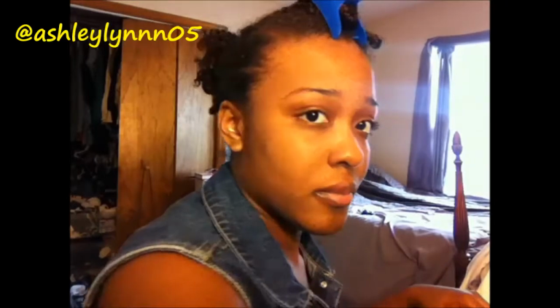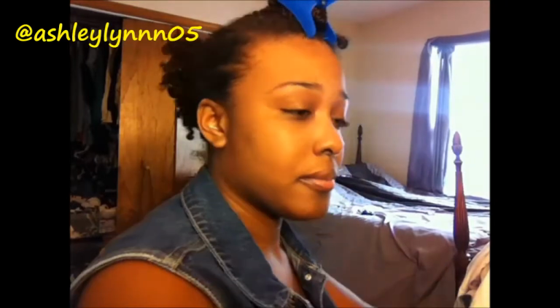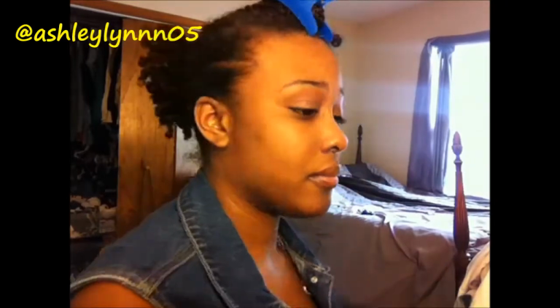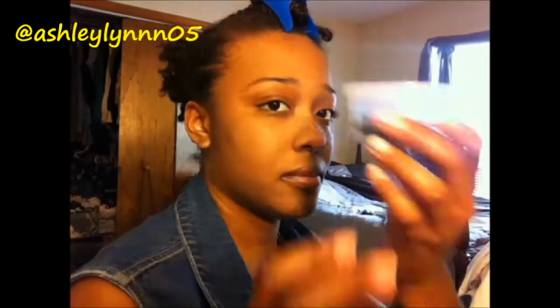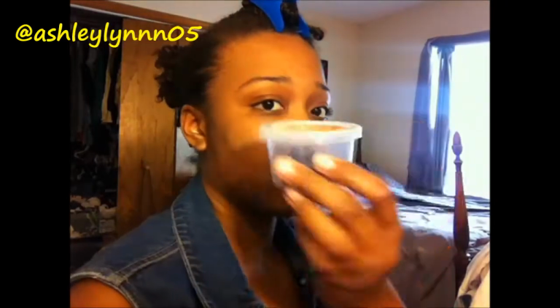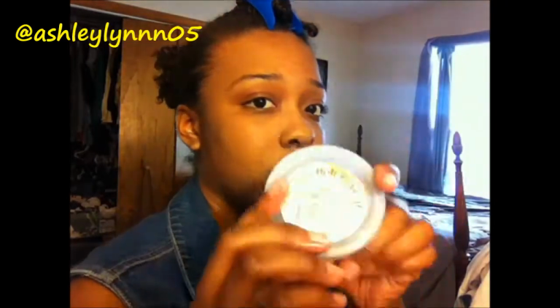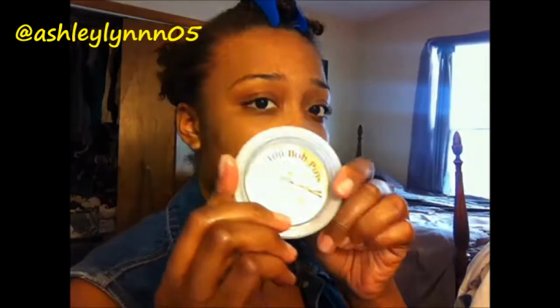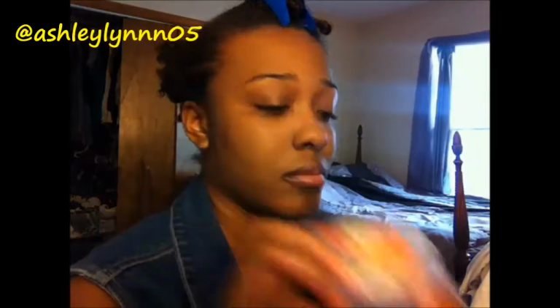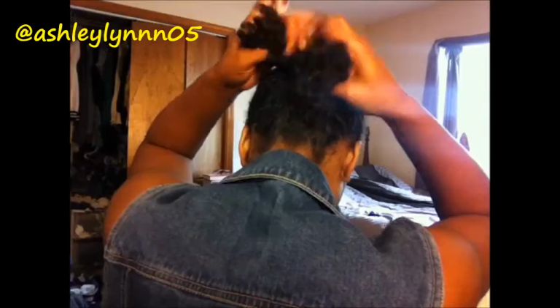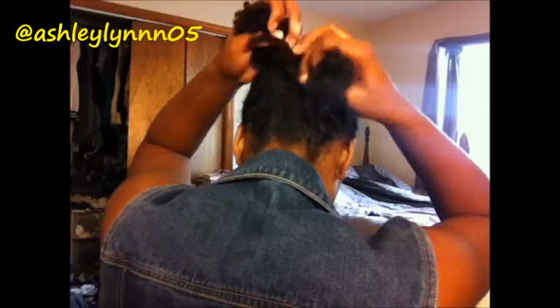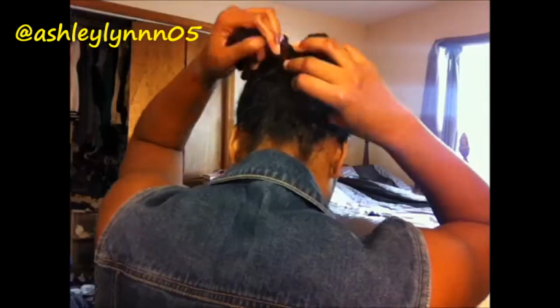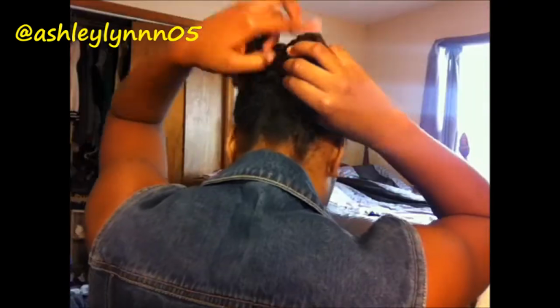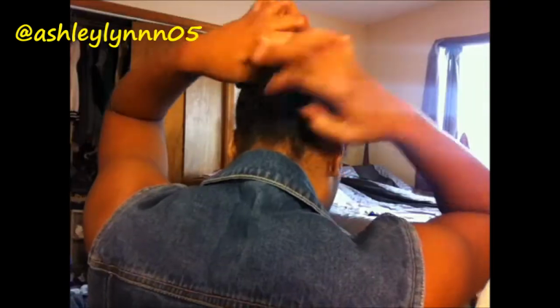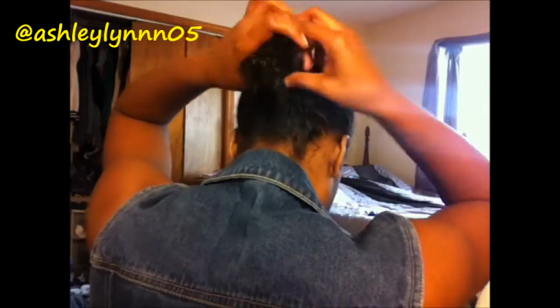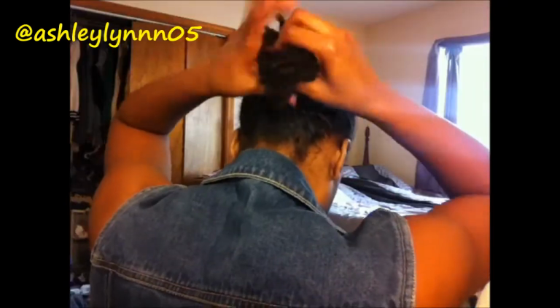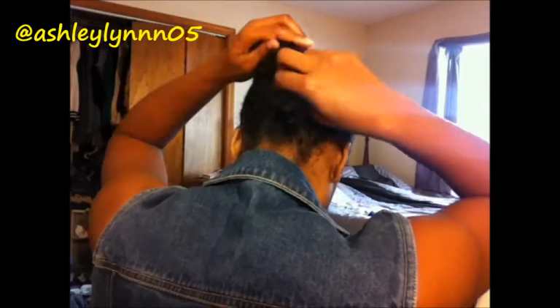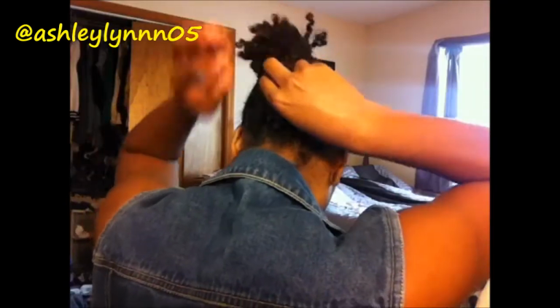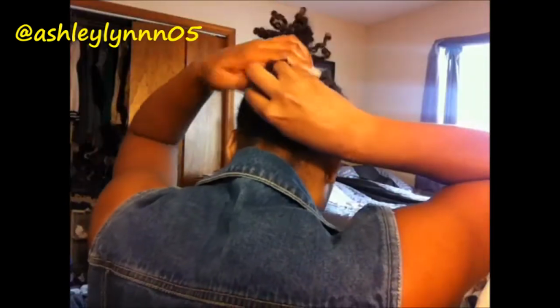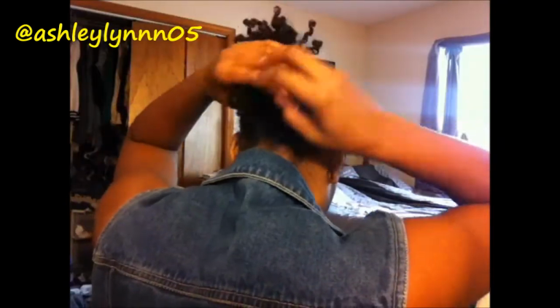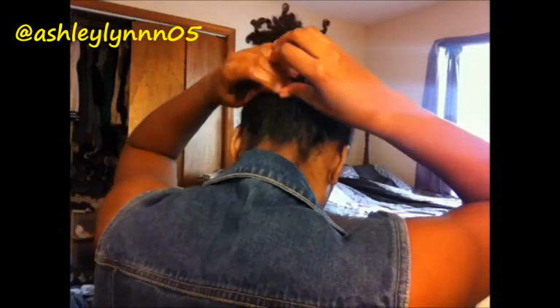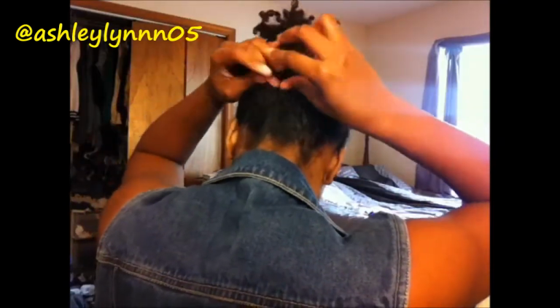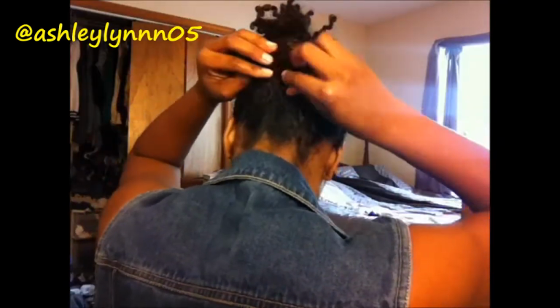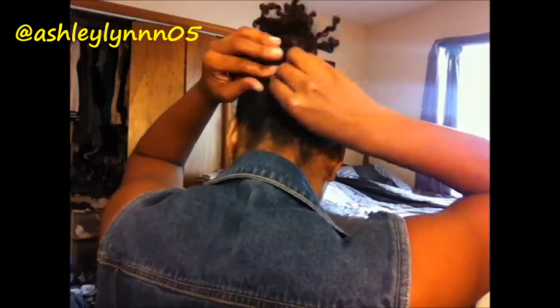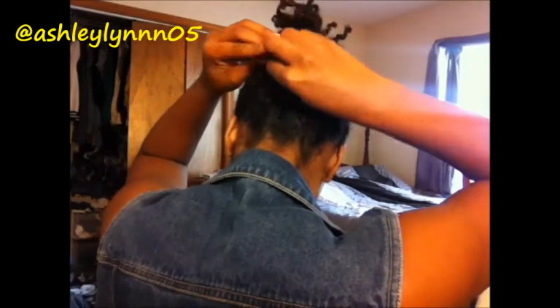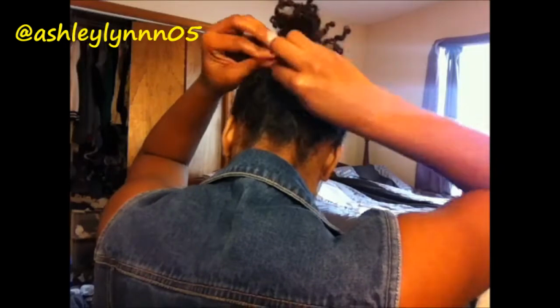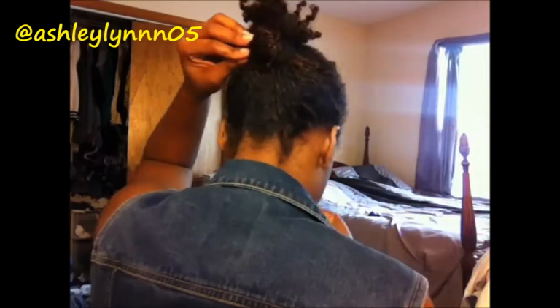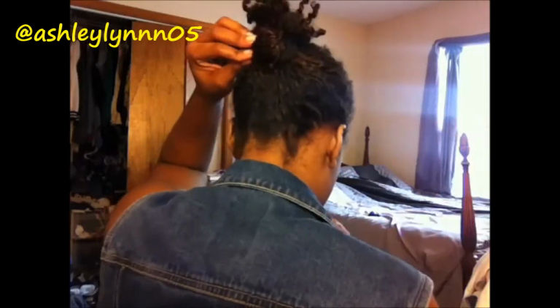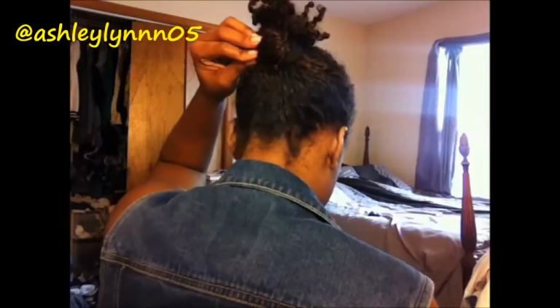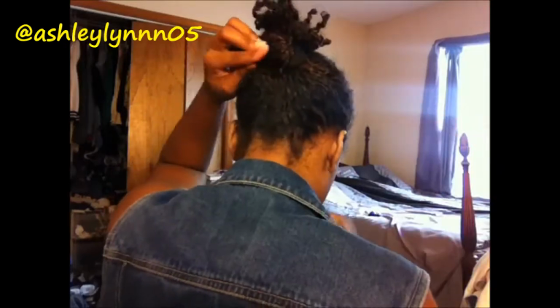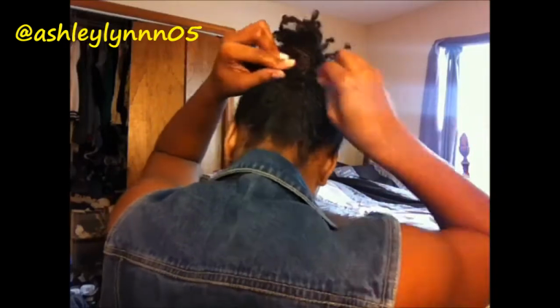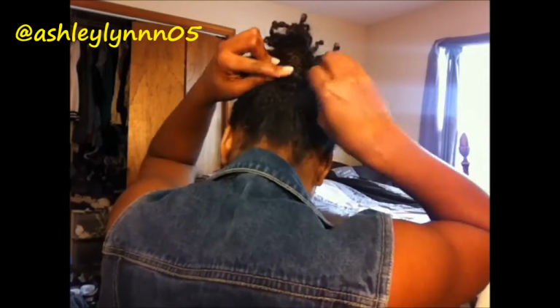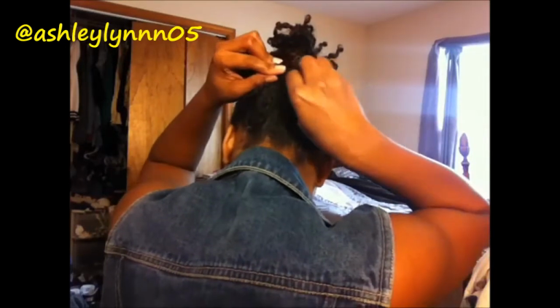Now we need to get our bobby pins and we just need to start wrapping our hair into a top knot.